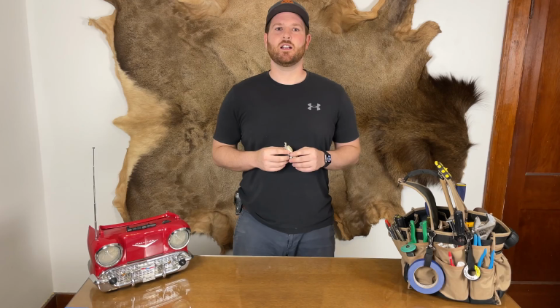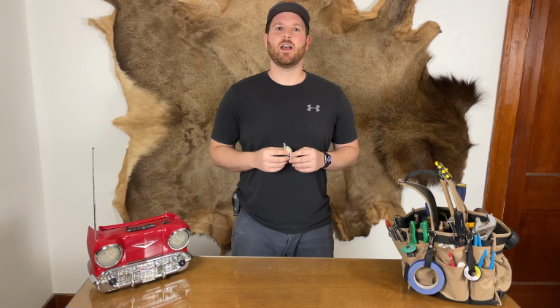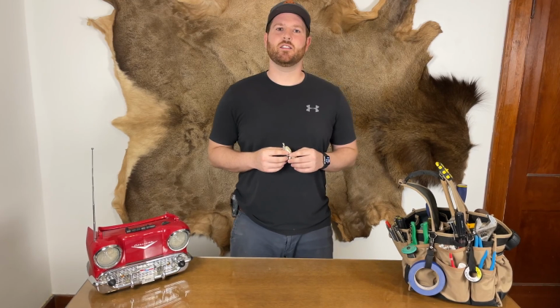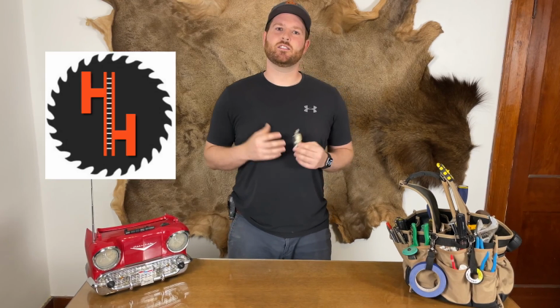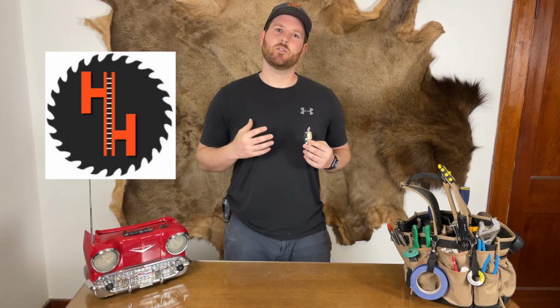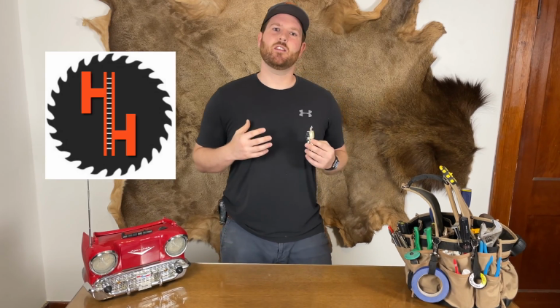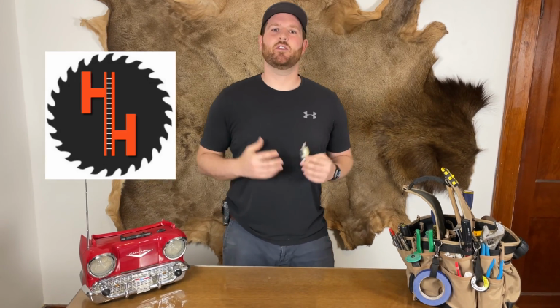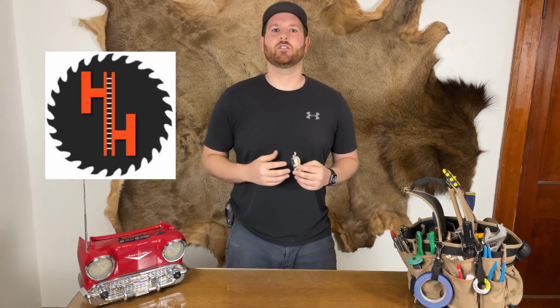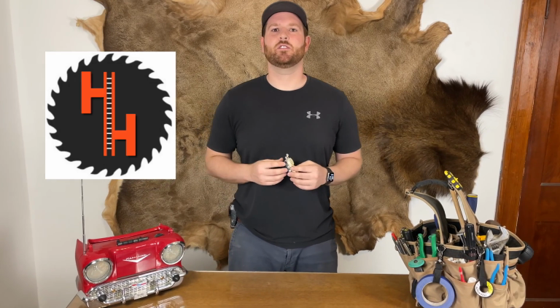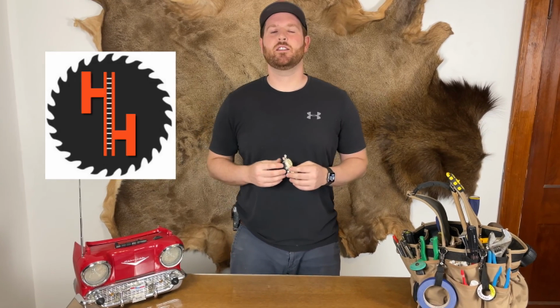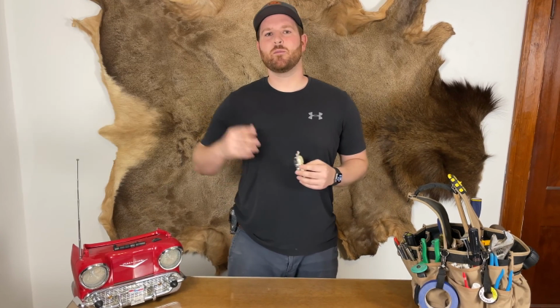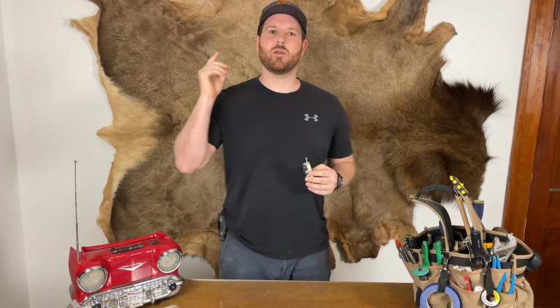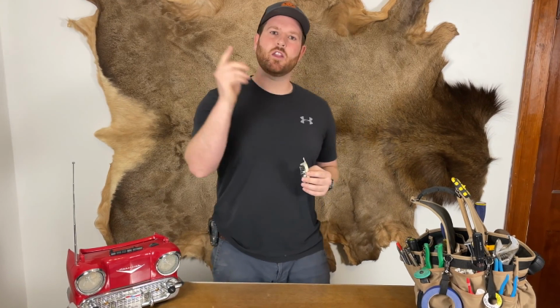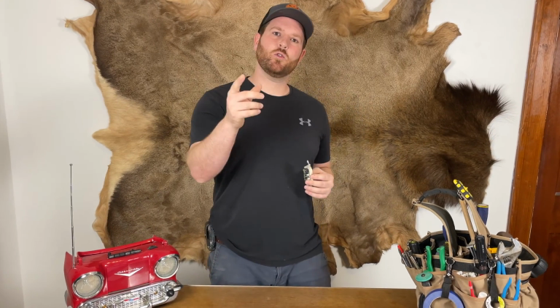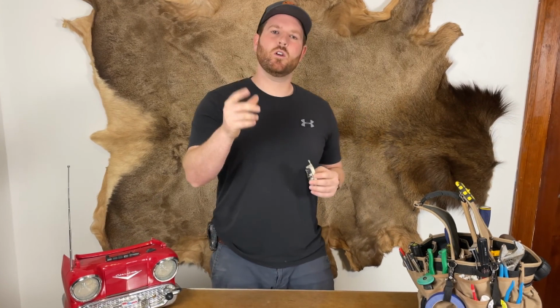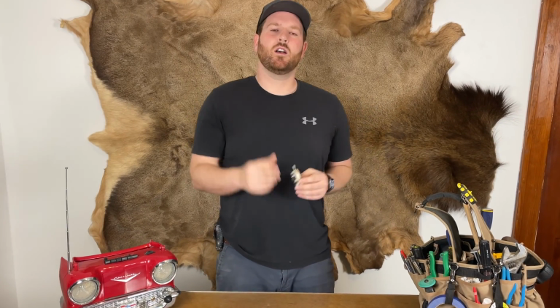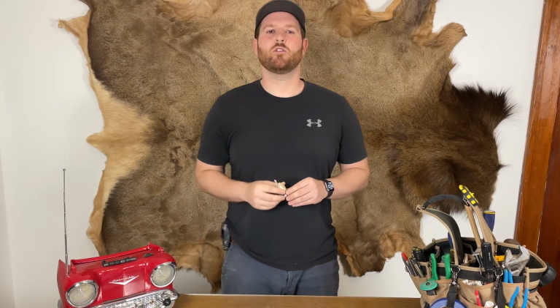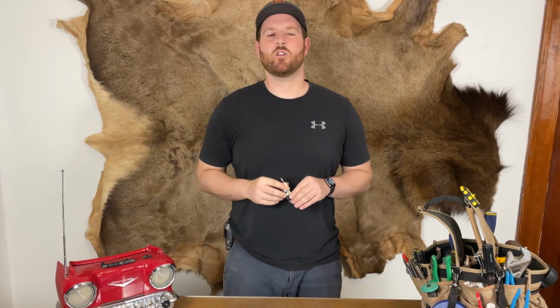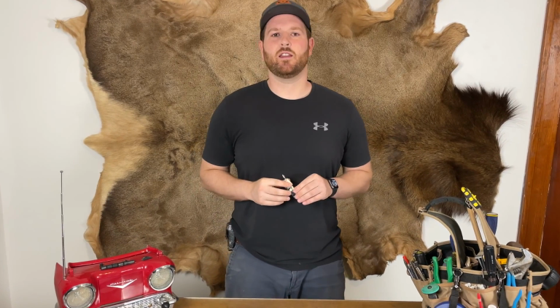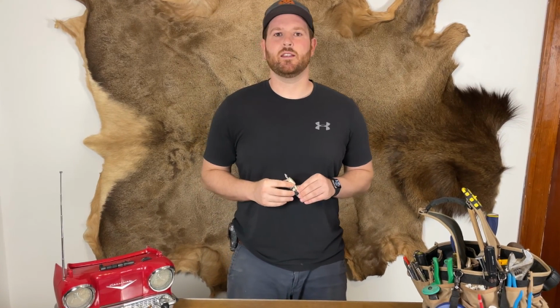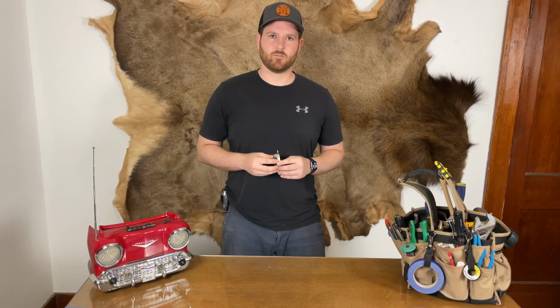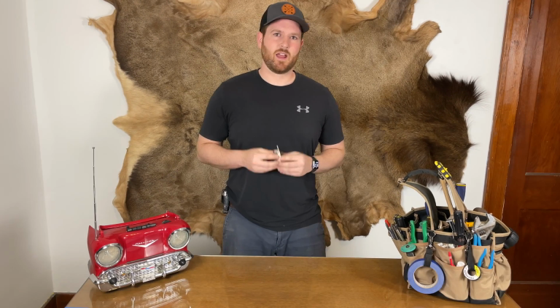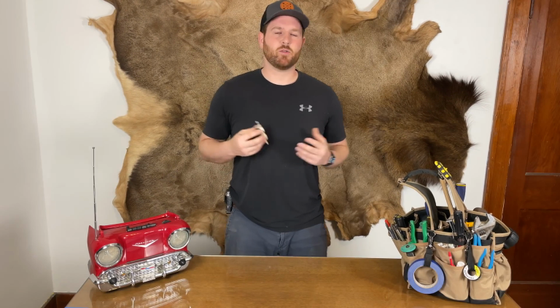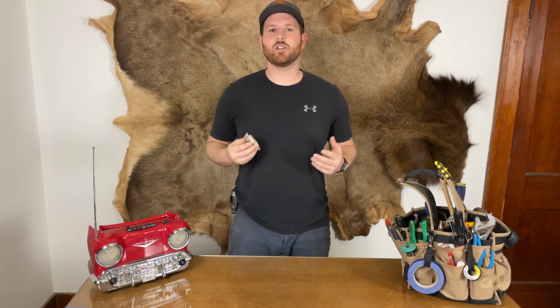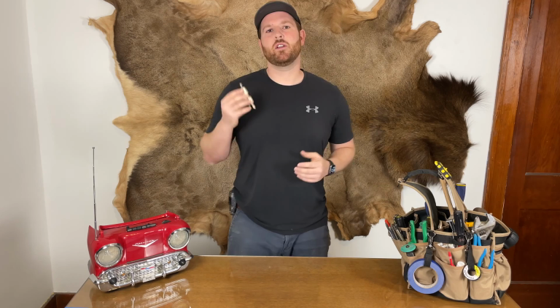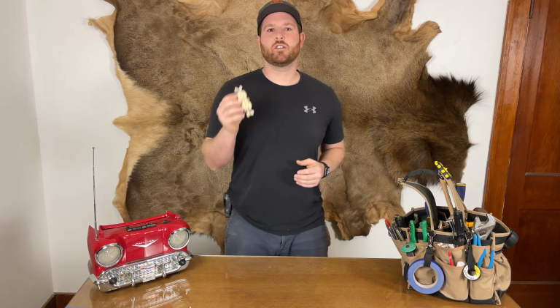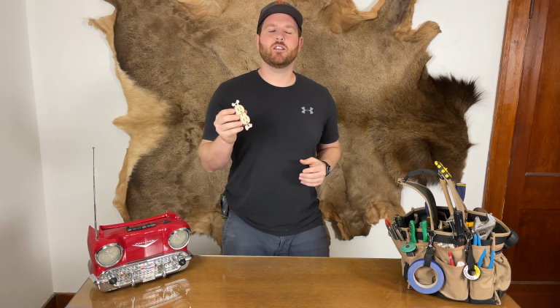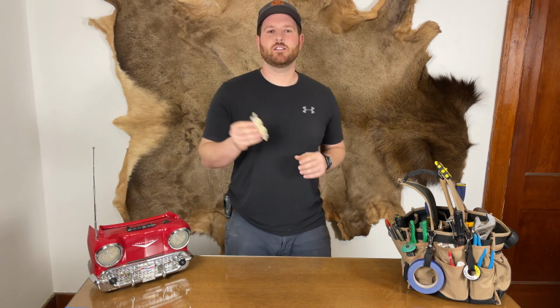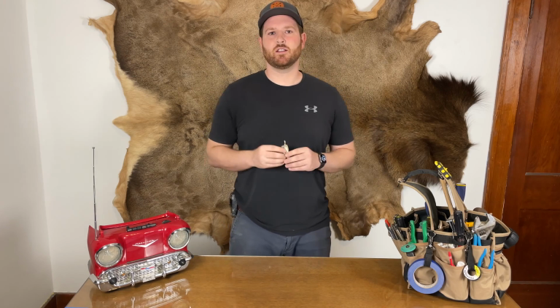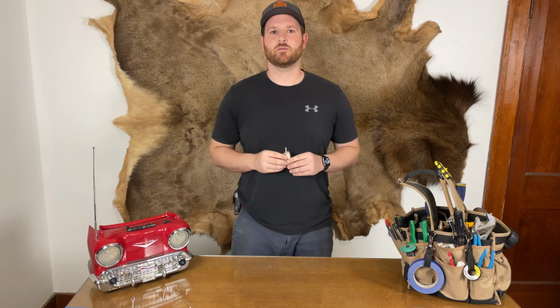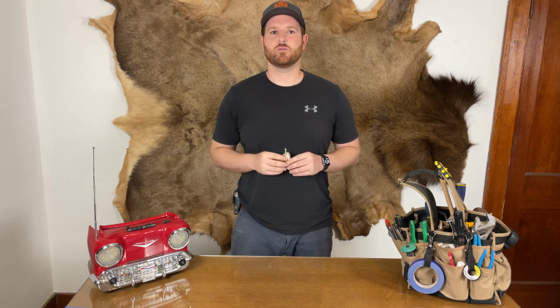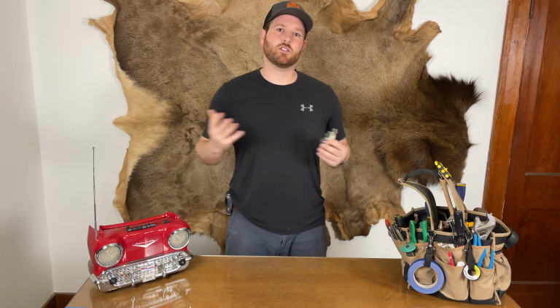Hi, this is Tim with Handyman Hertz, and today I'm going to make you a little more handy. I've personally put in a ton of these things, so let's go.